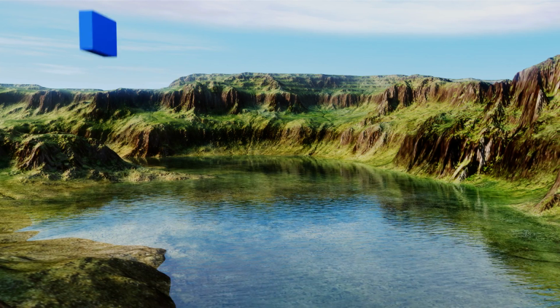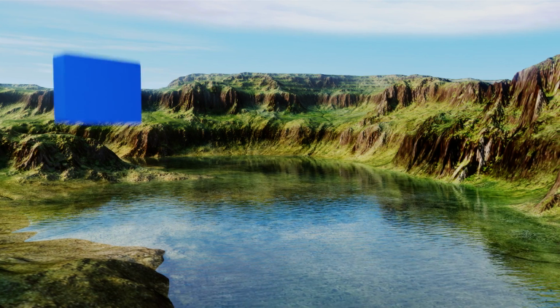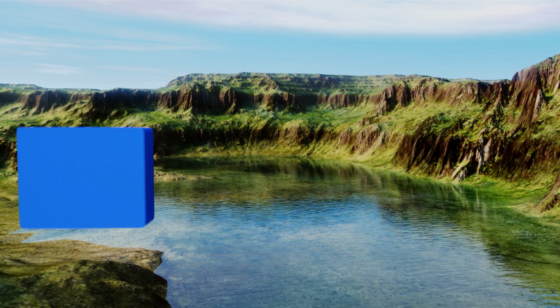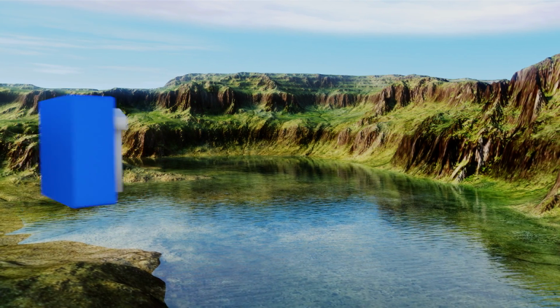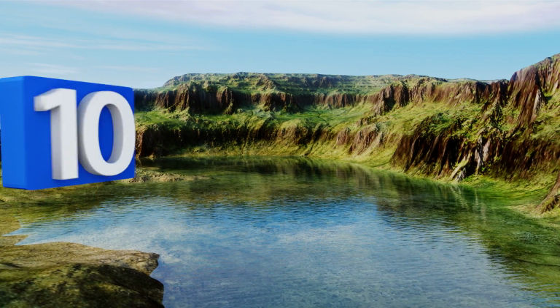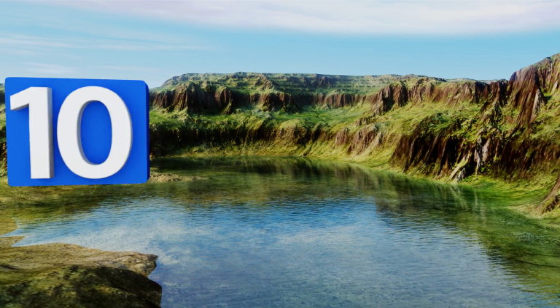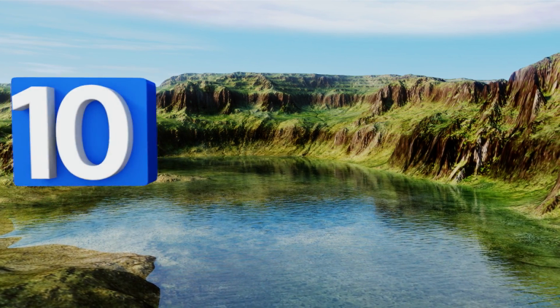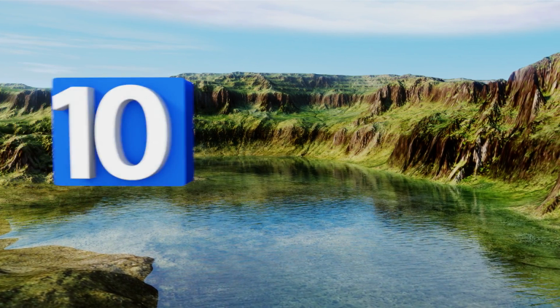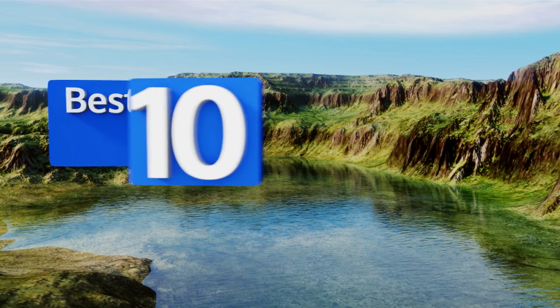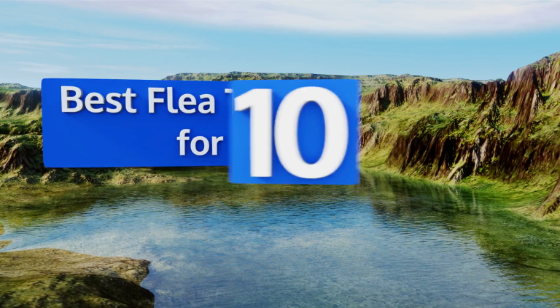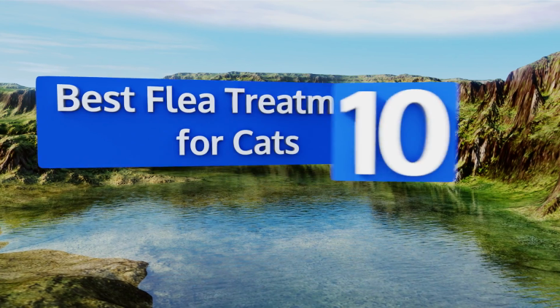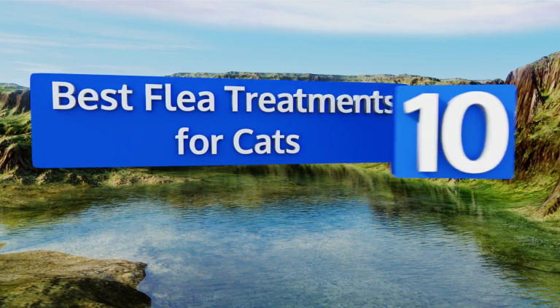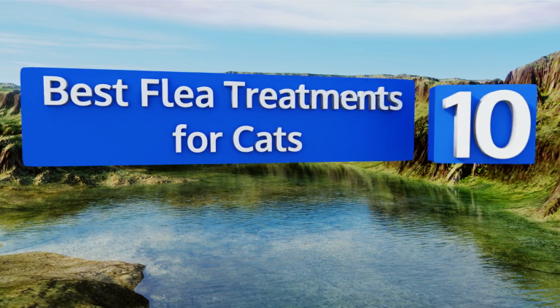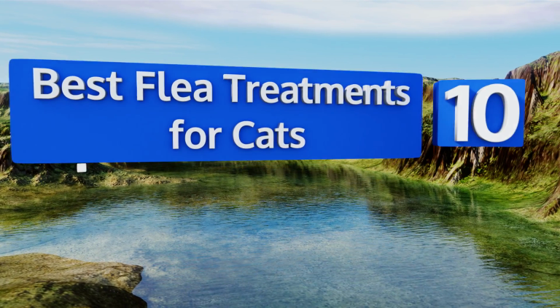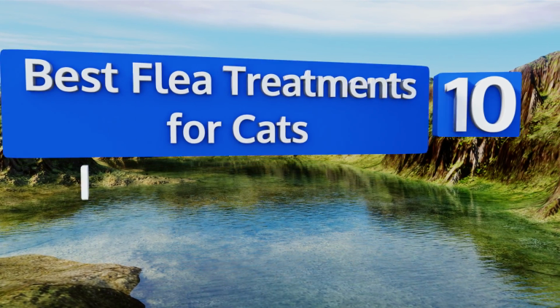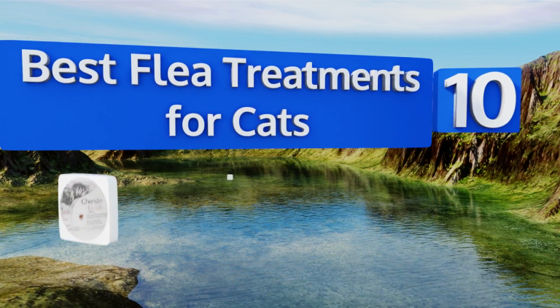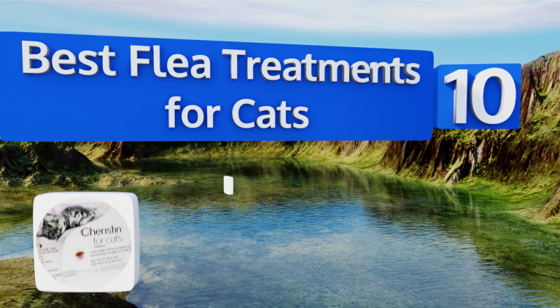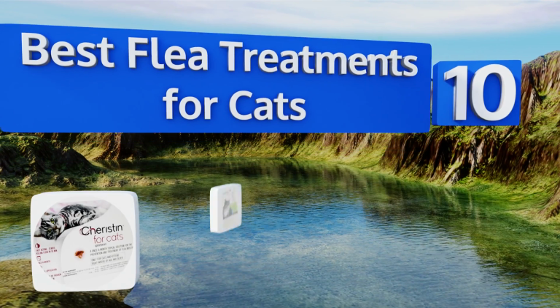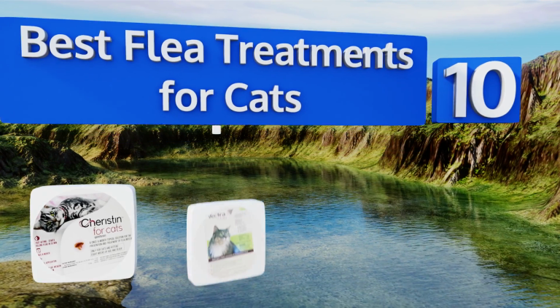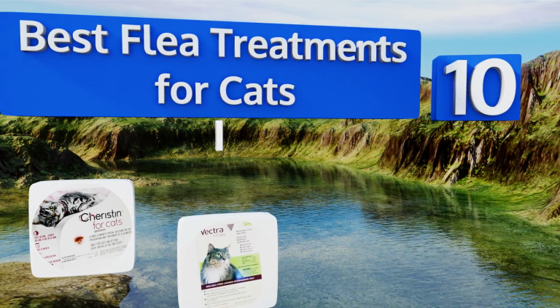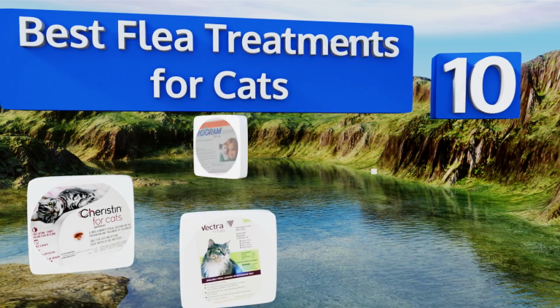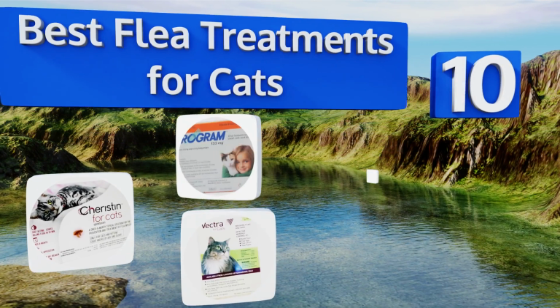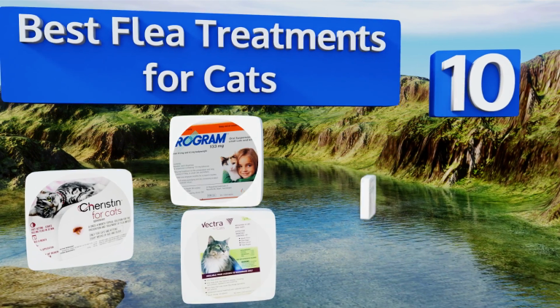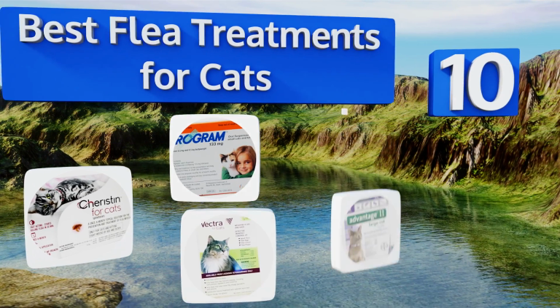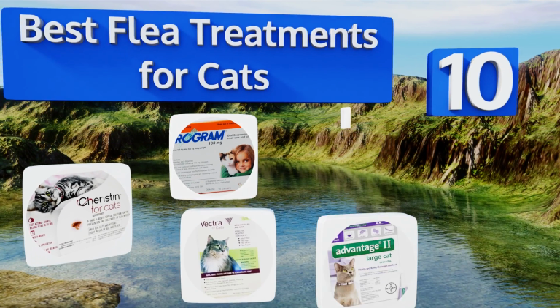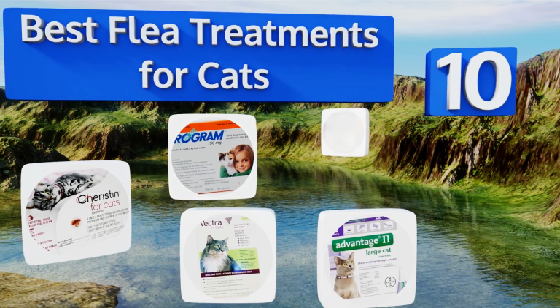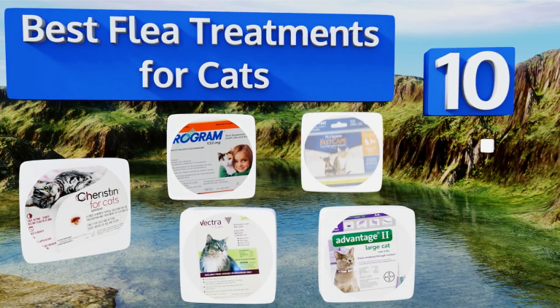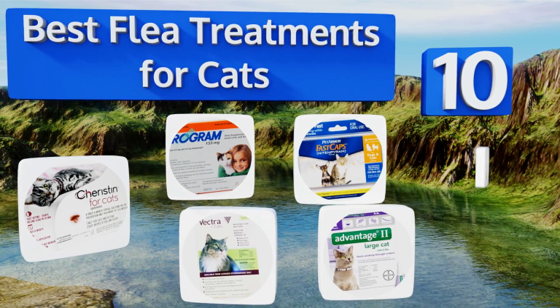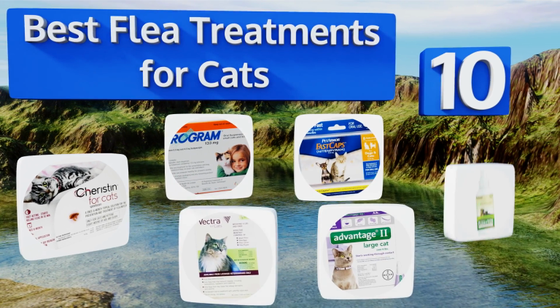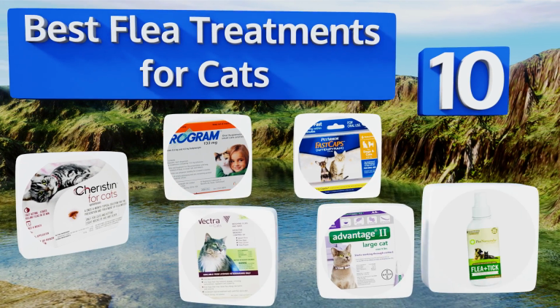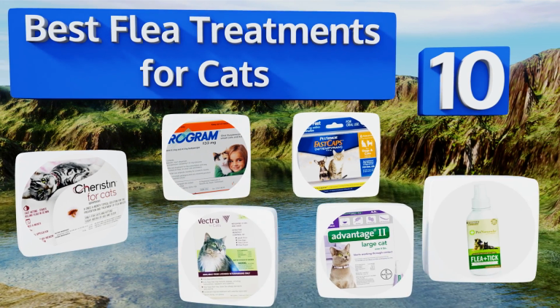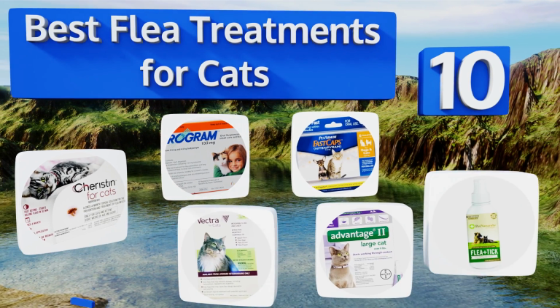EasyVid presents the 10 best flea treatments for cats. Let's get started with the list.